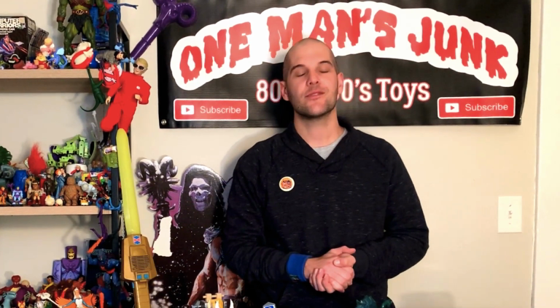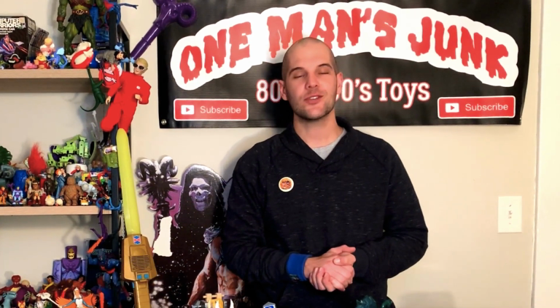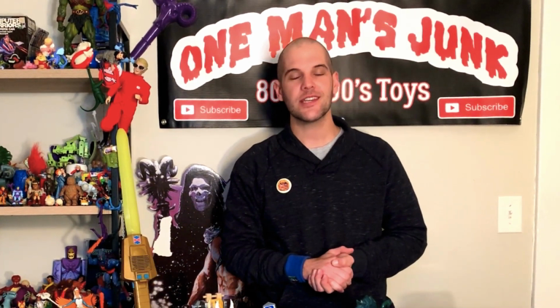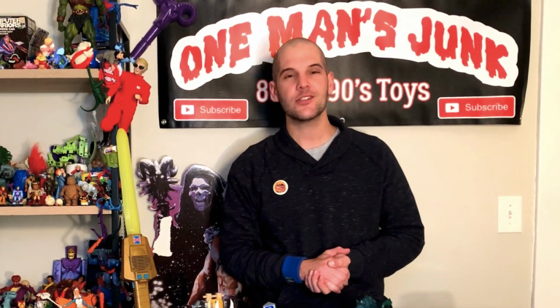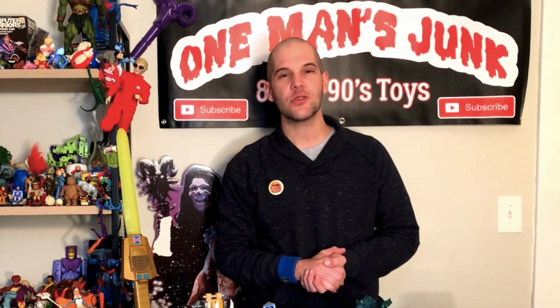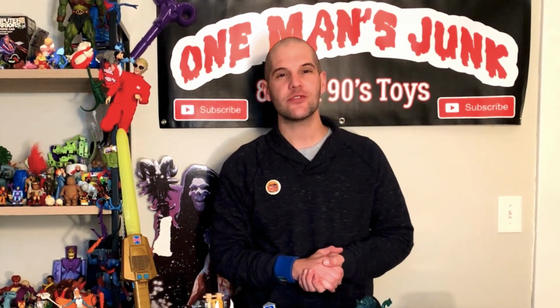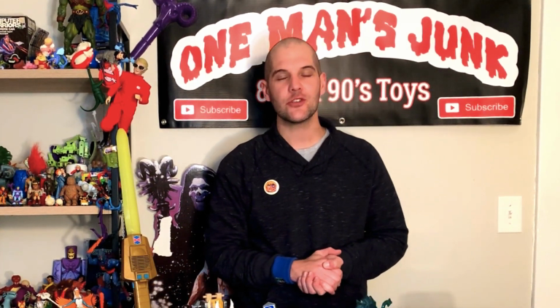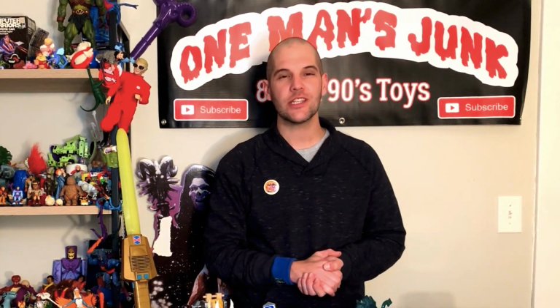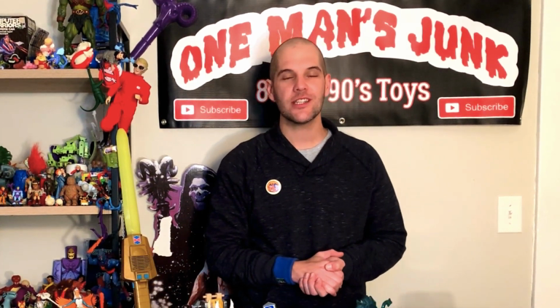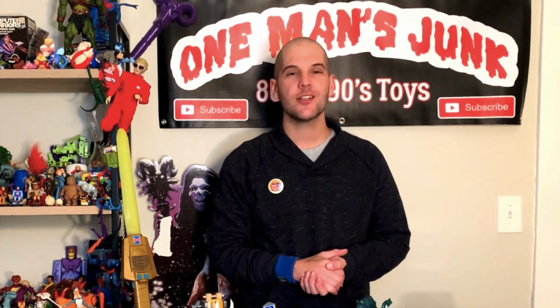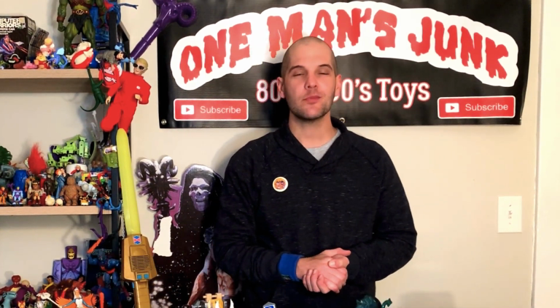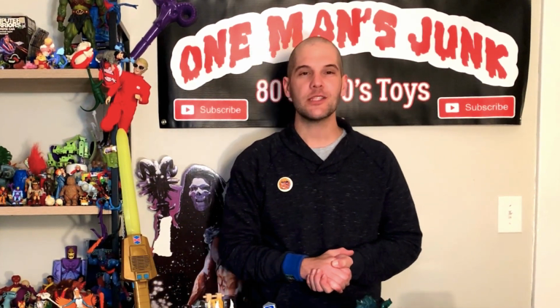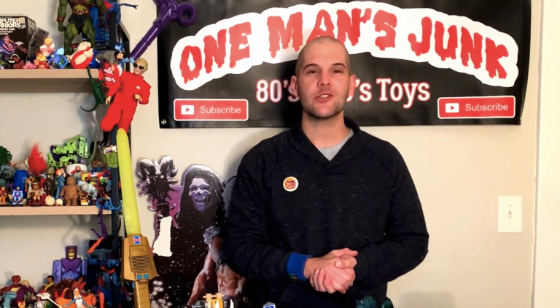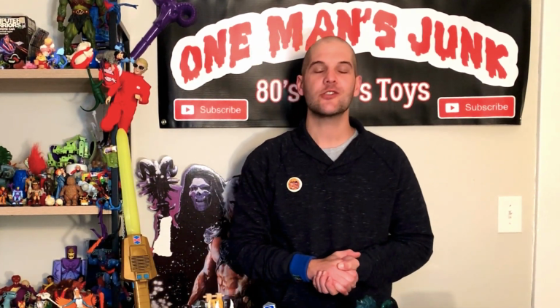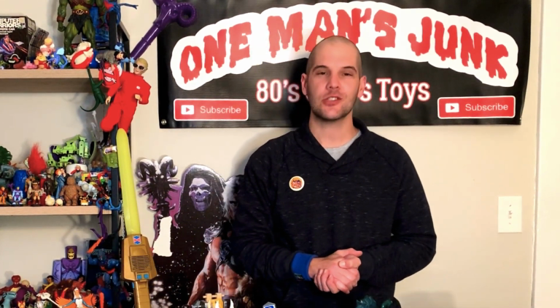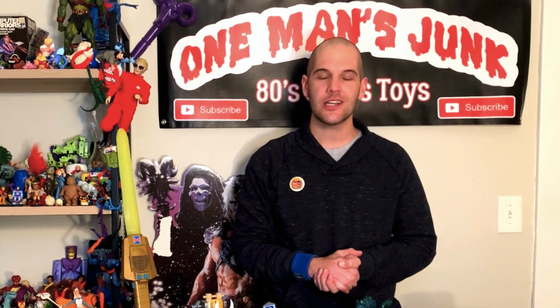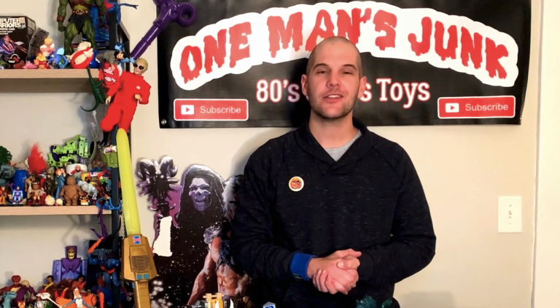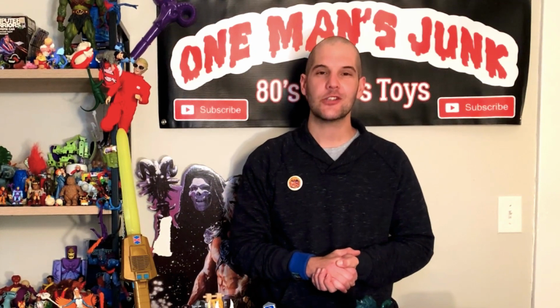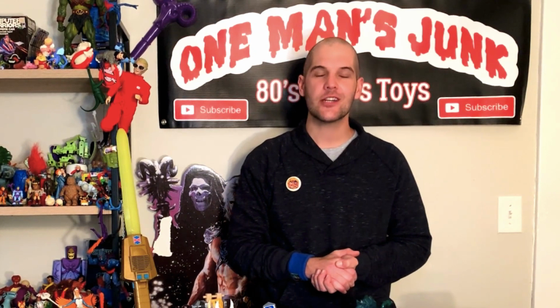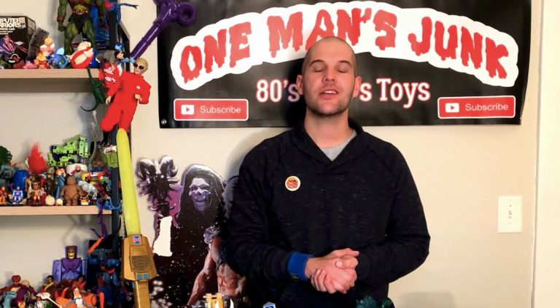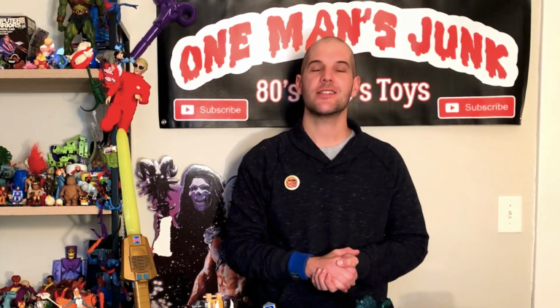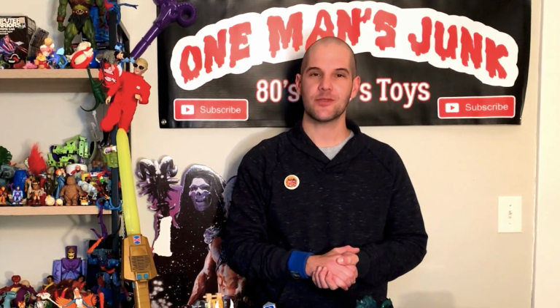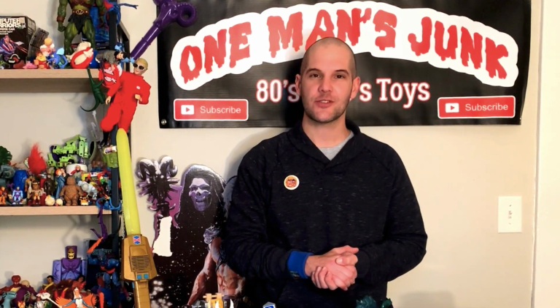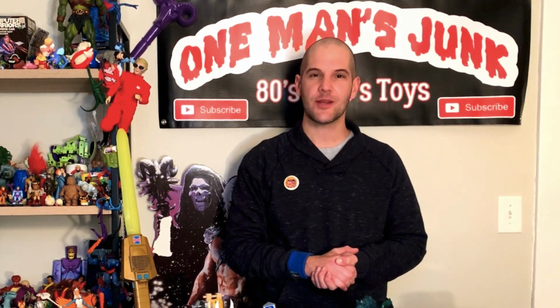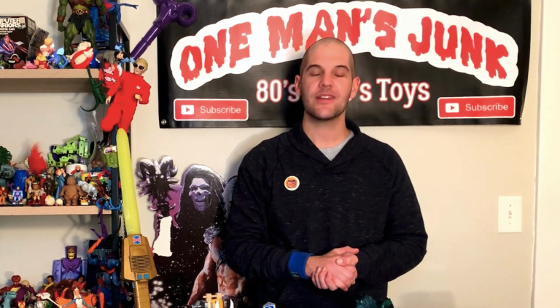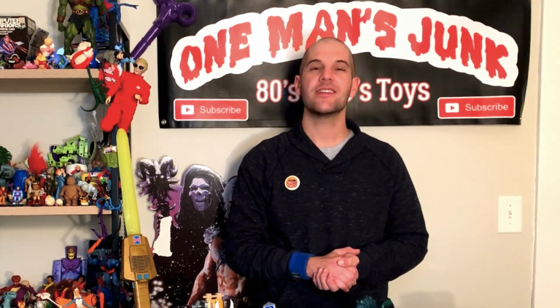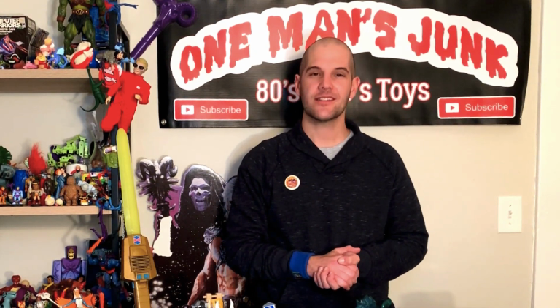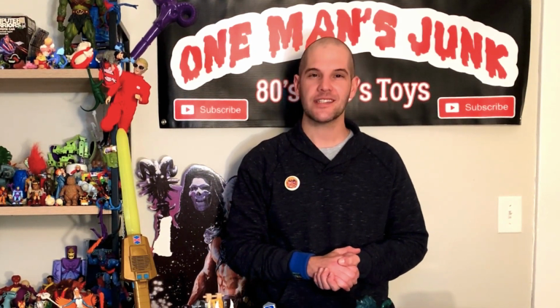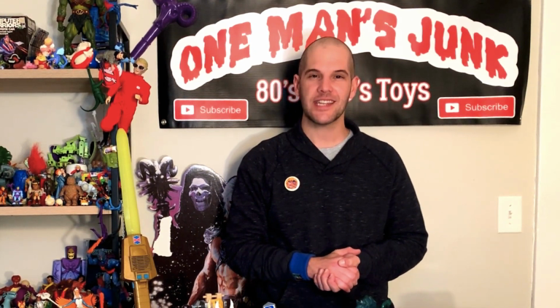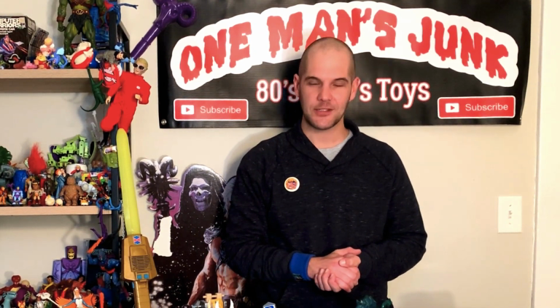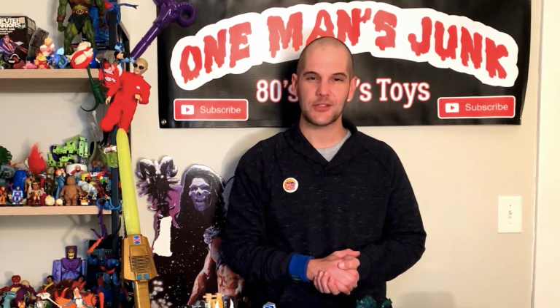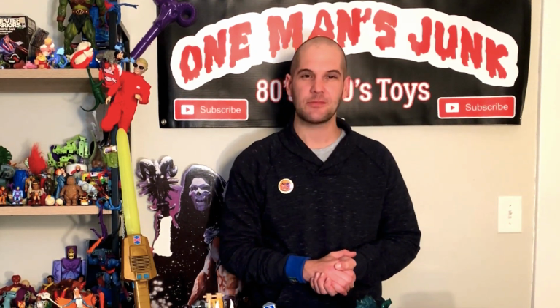Folks, thank you so much for tuning in. Please make sure to like, share, and subscribe. Thanks again, I'll see you soon!